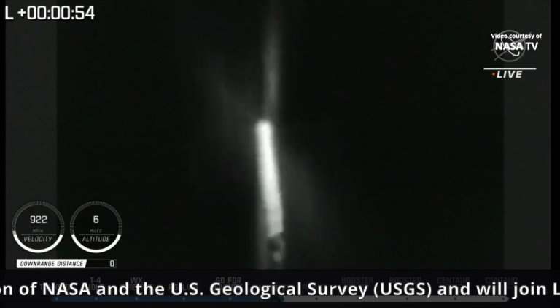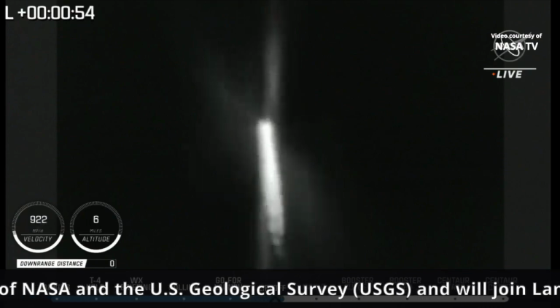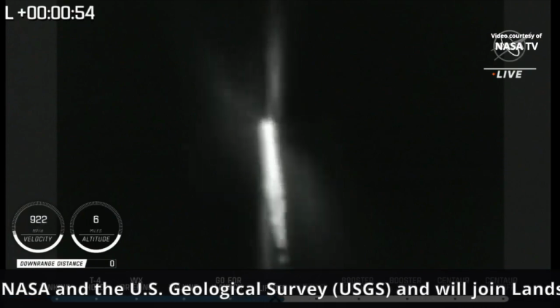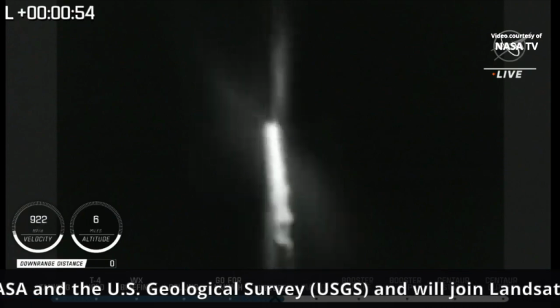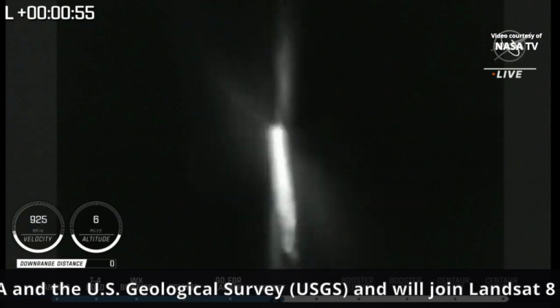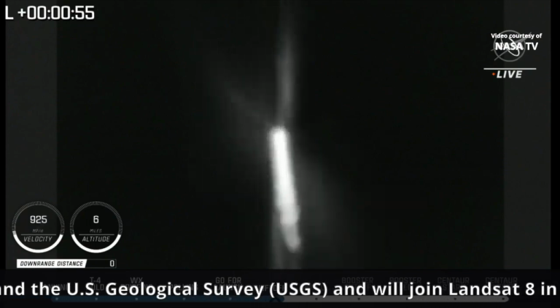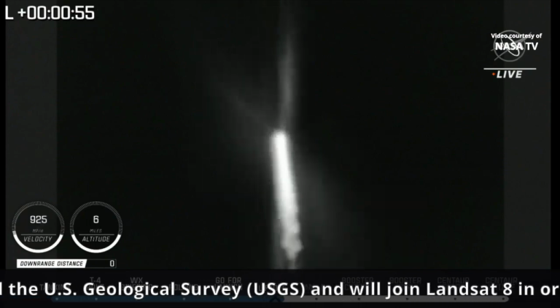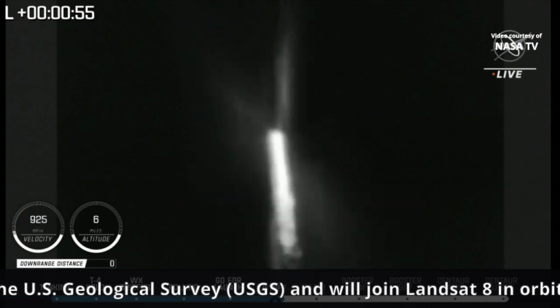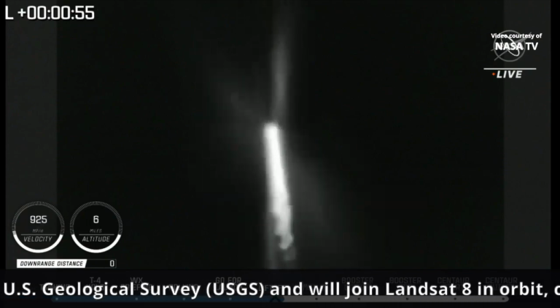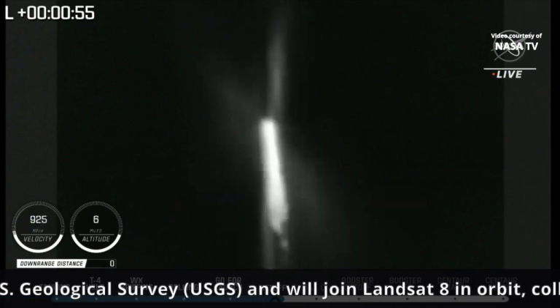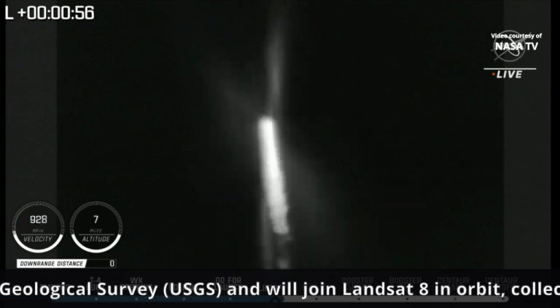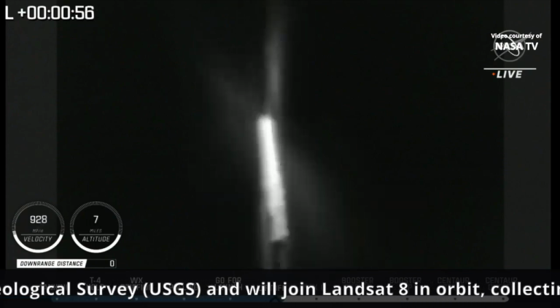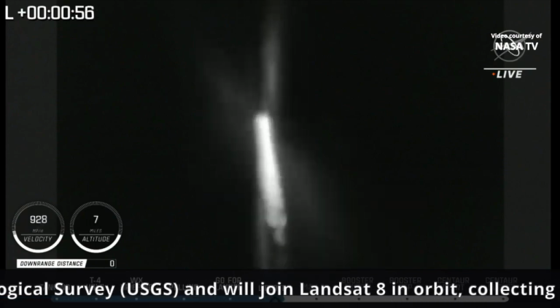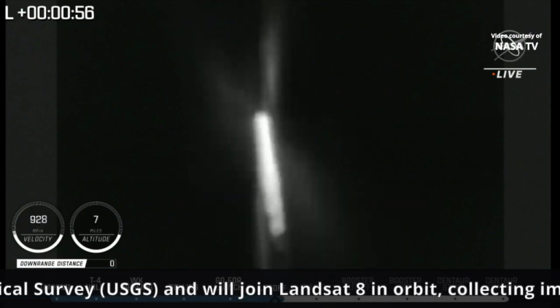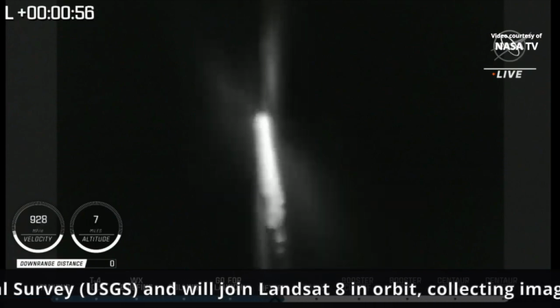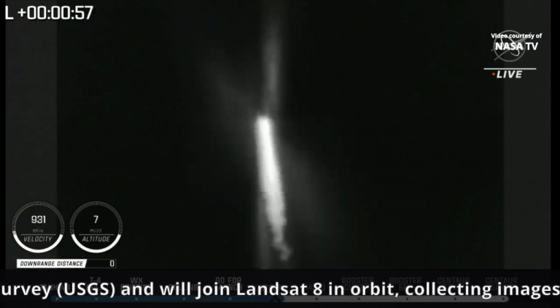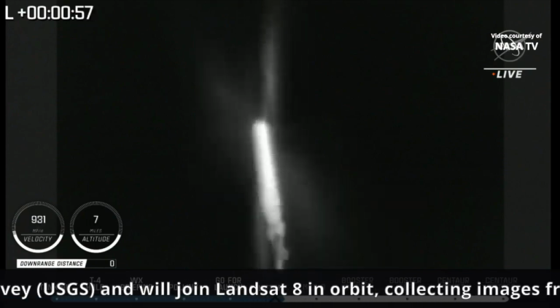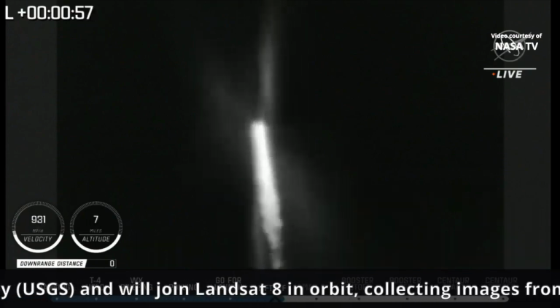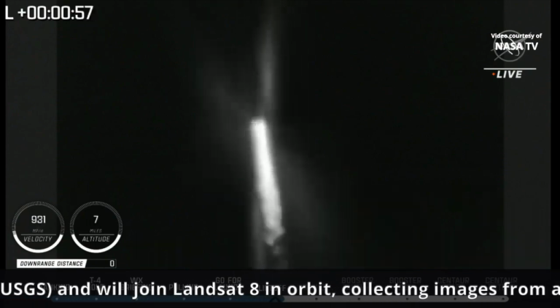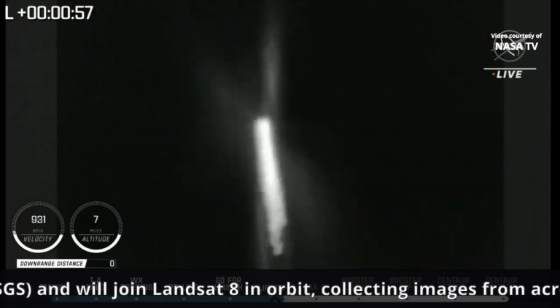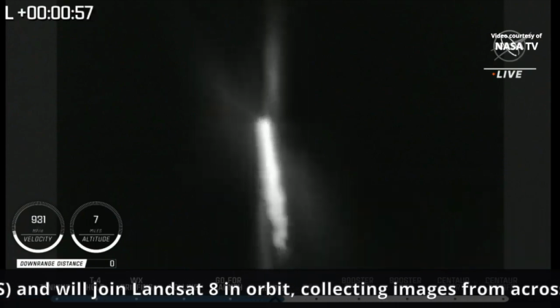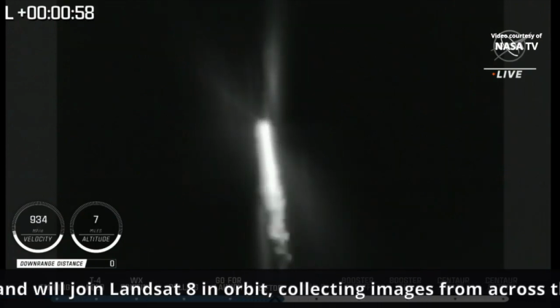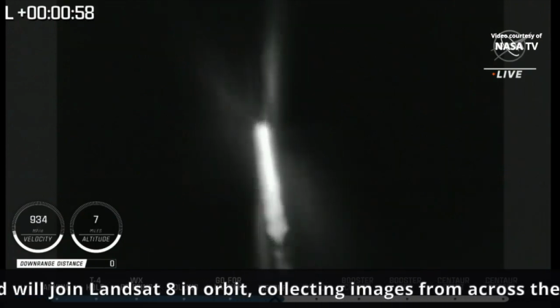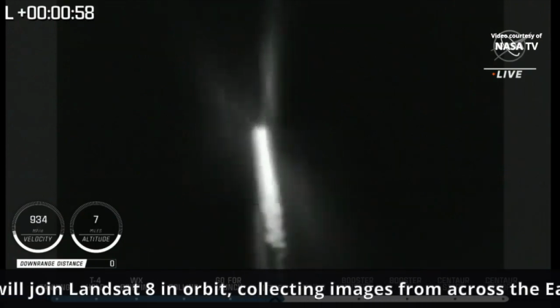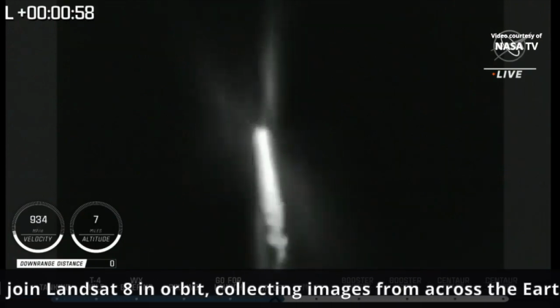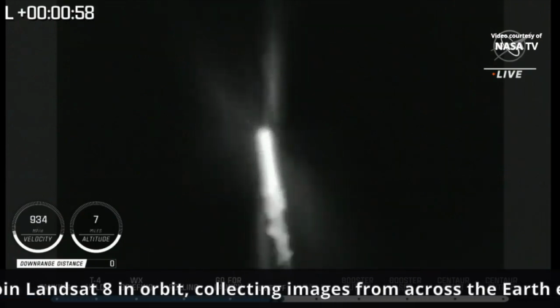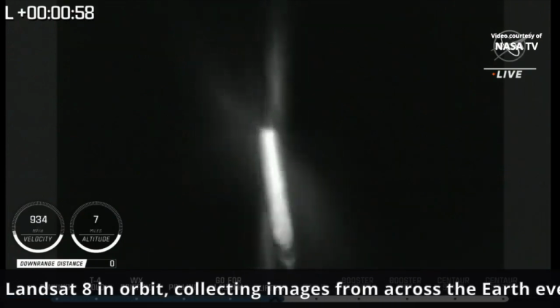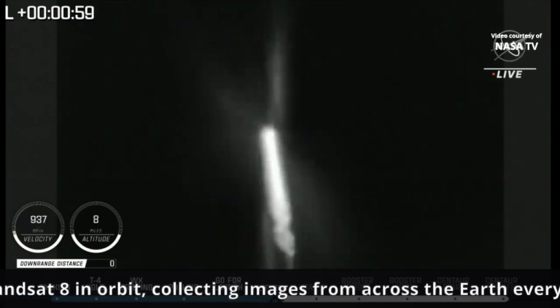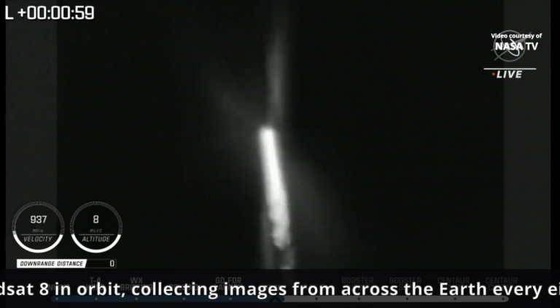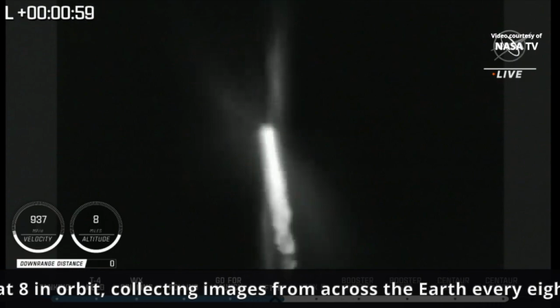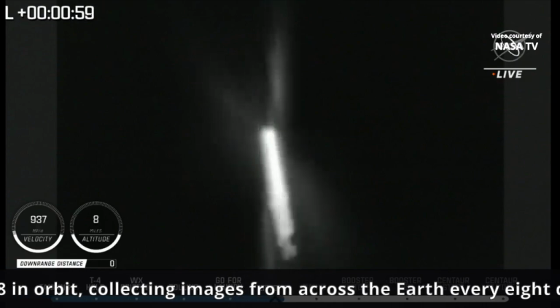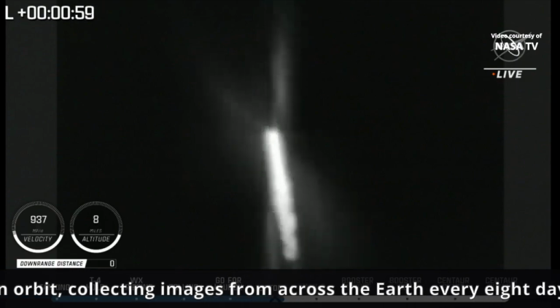Now 55 seconds into flight. Vehicle is now completing the pitch-over maneuver. Body rate responses continue to look good.